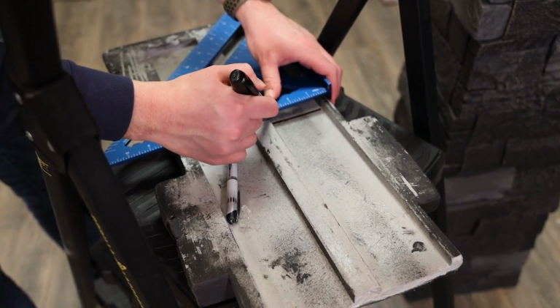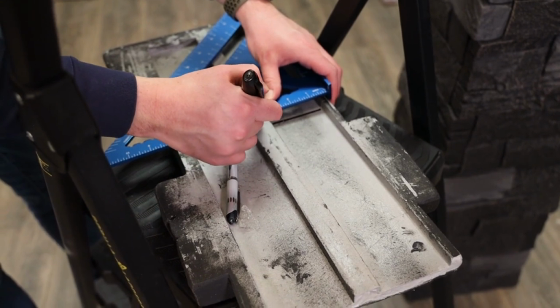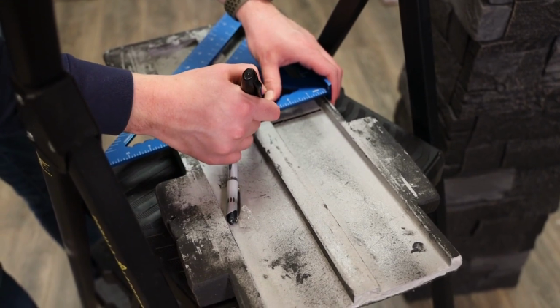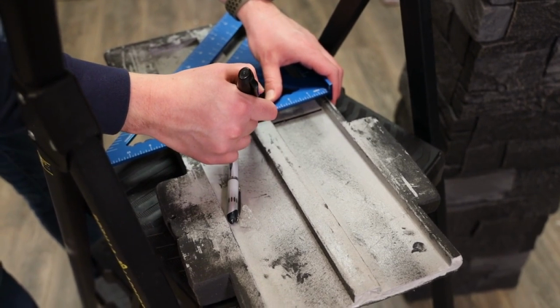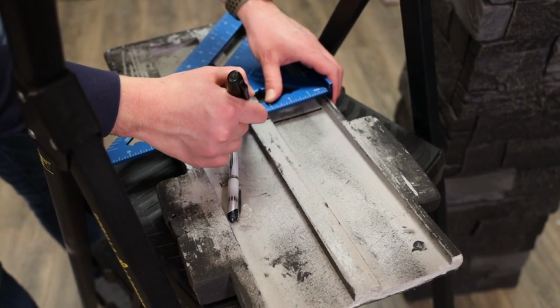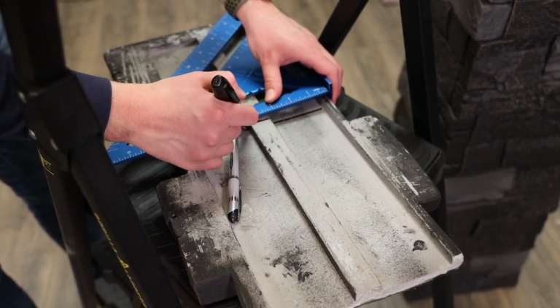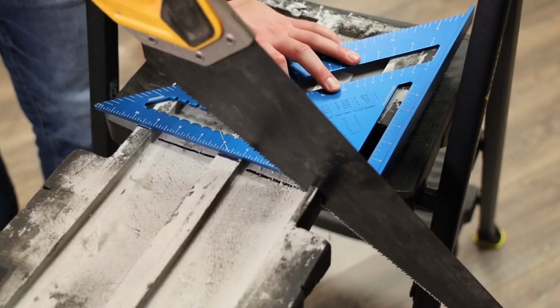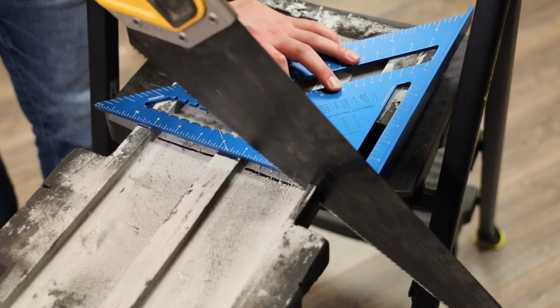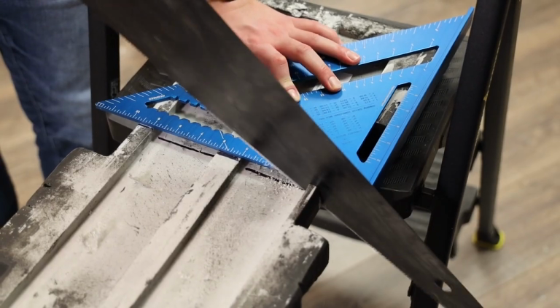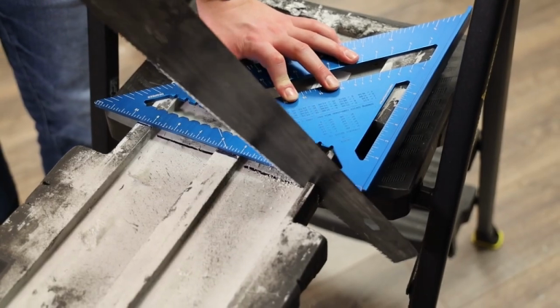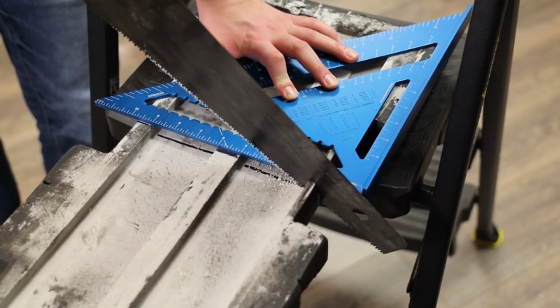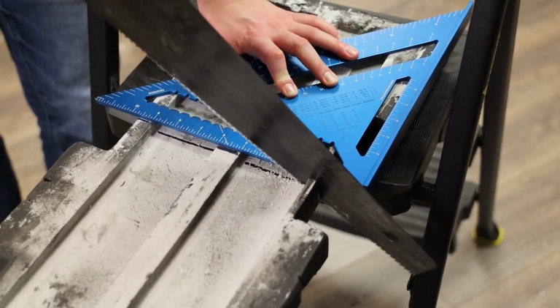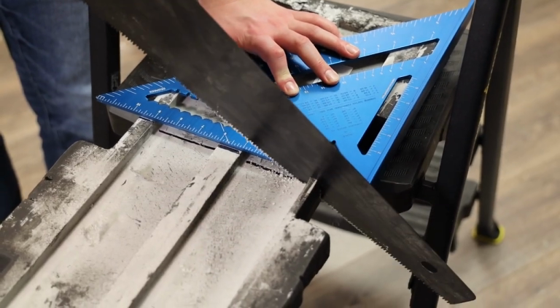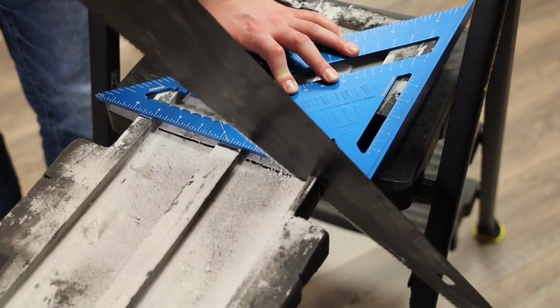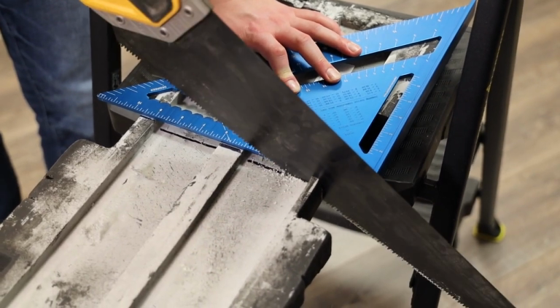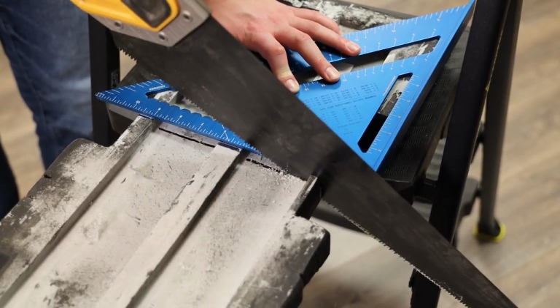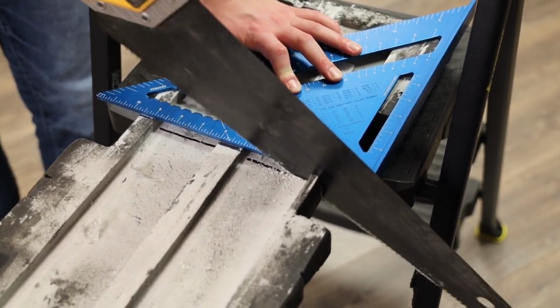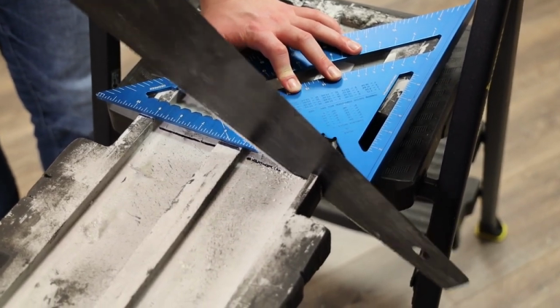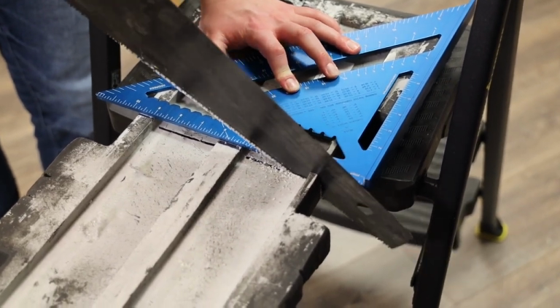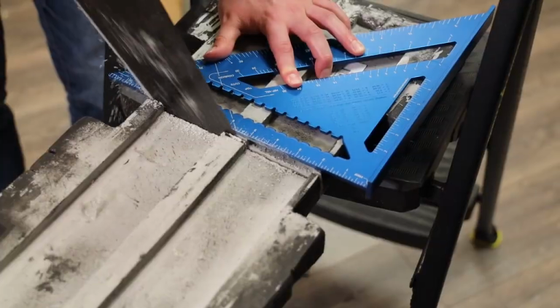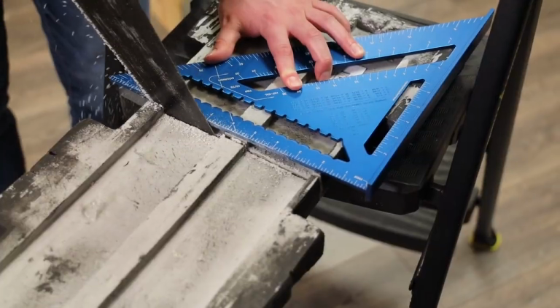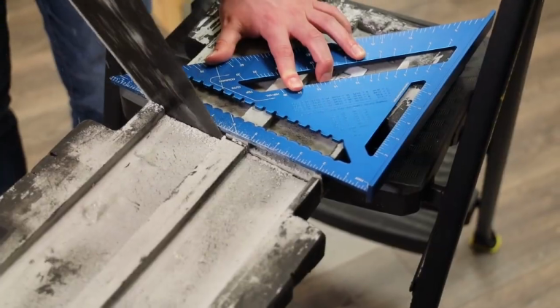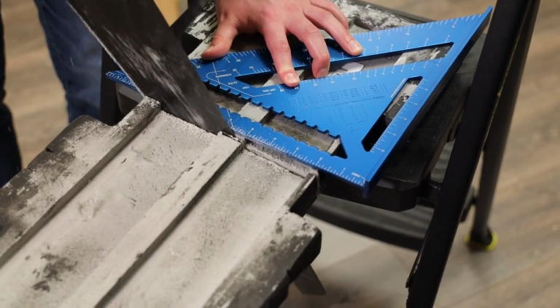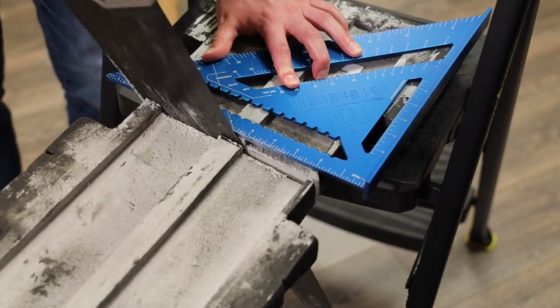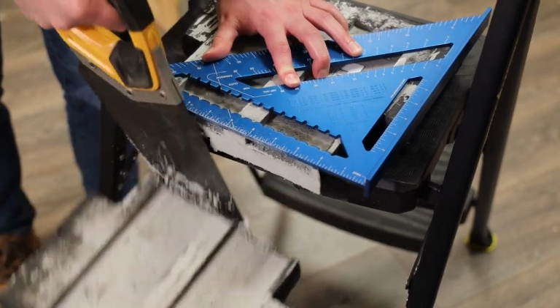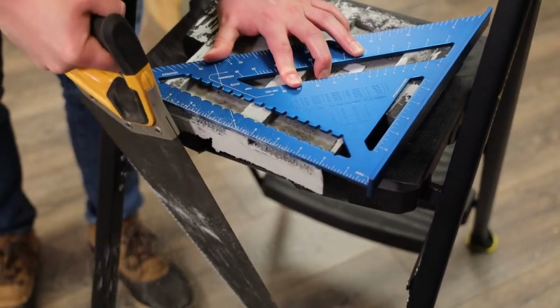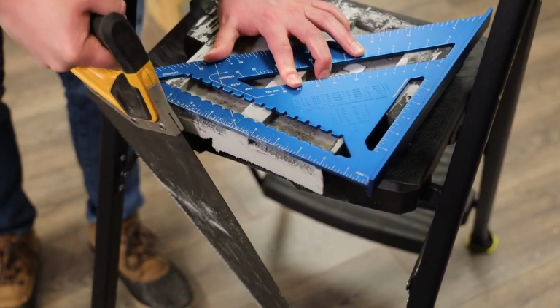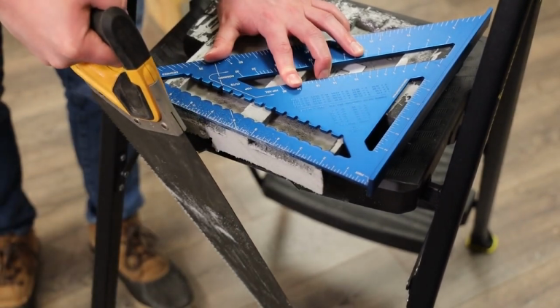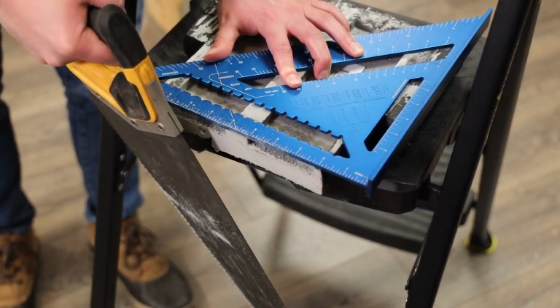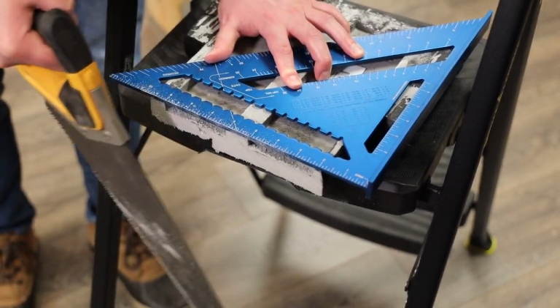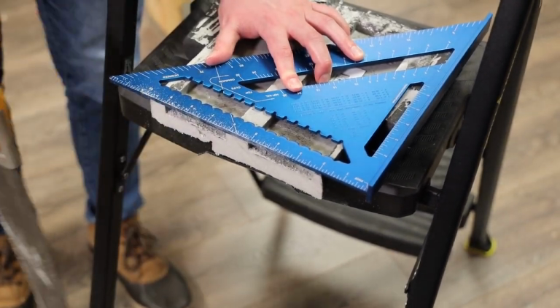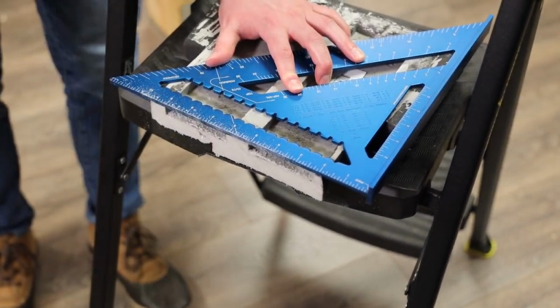For the final row, we use two pillar panels and cut the top and bottom of each to finish up that final row.